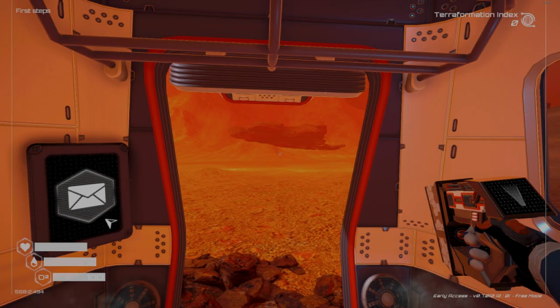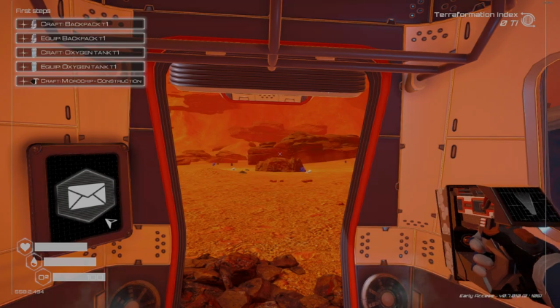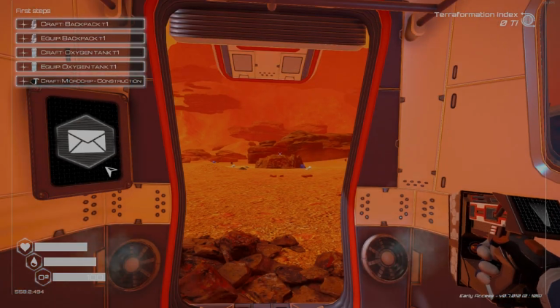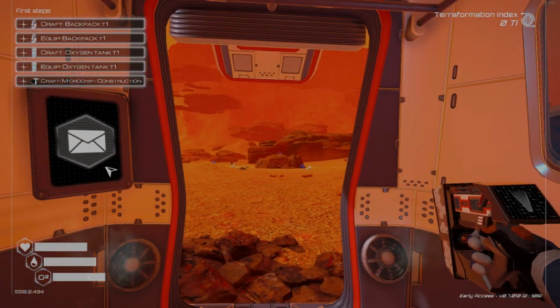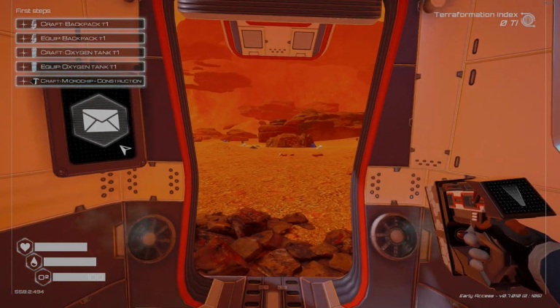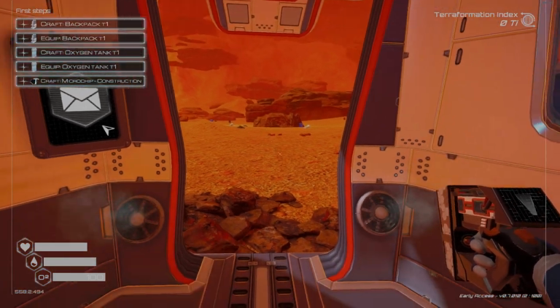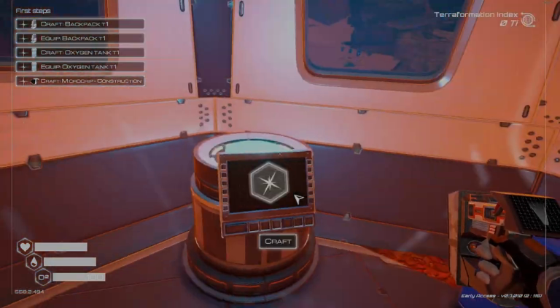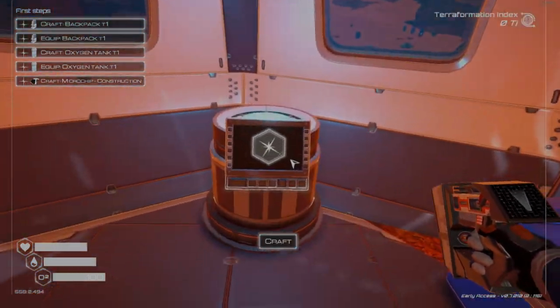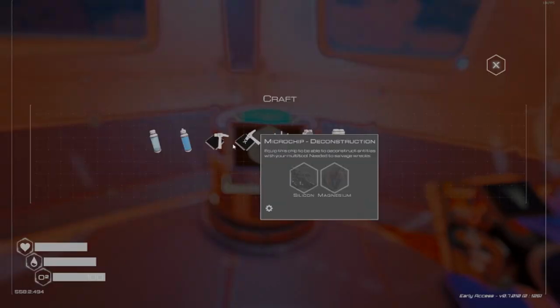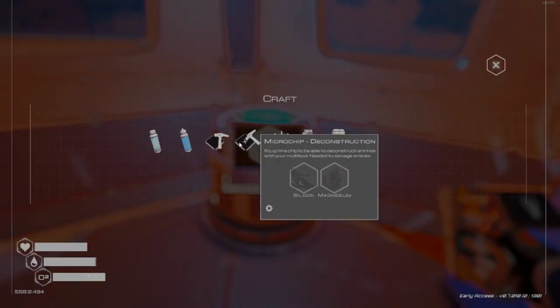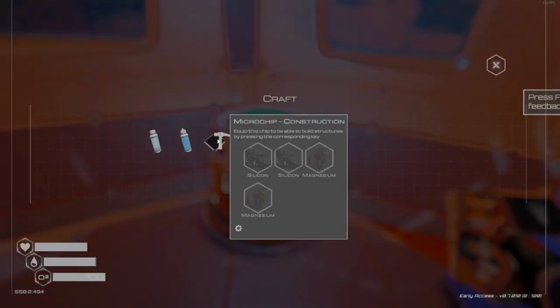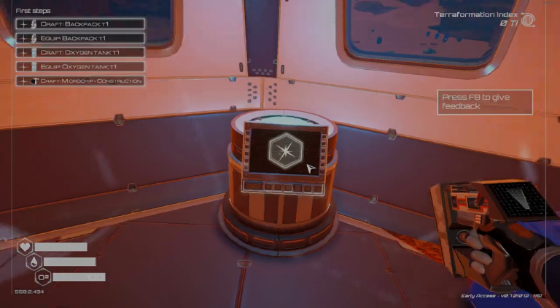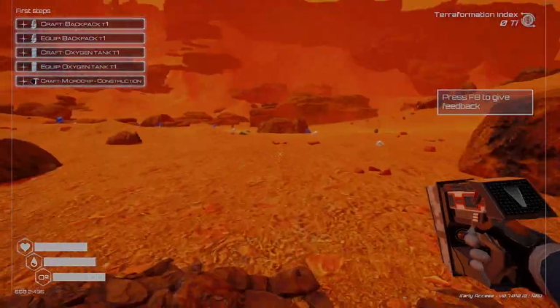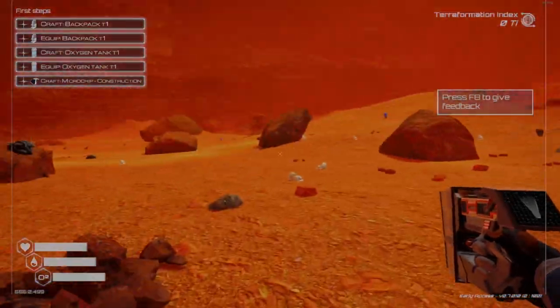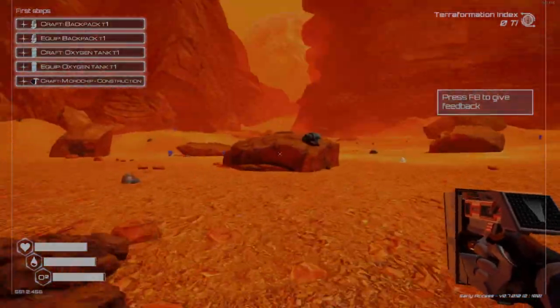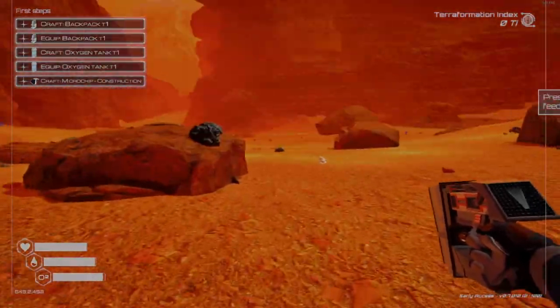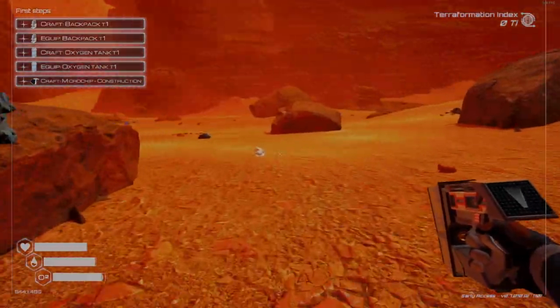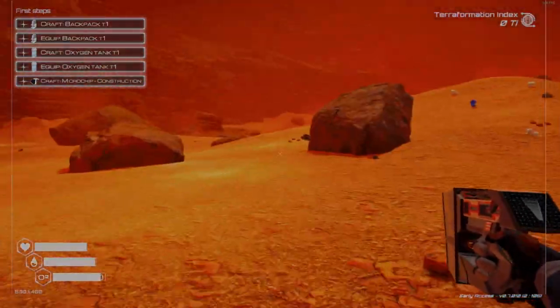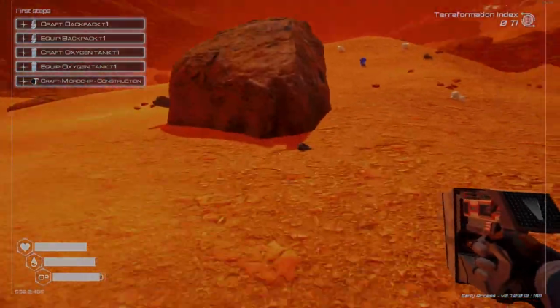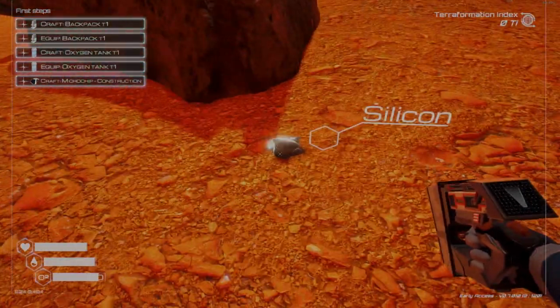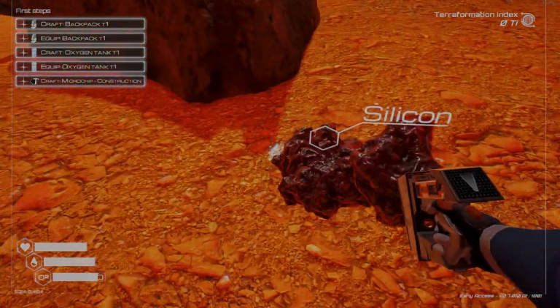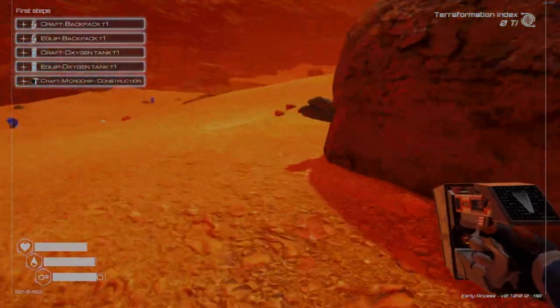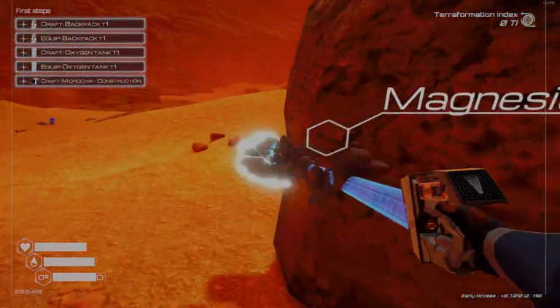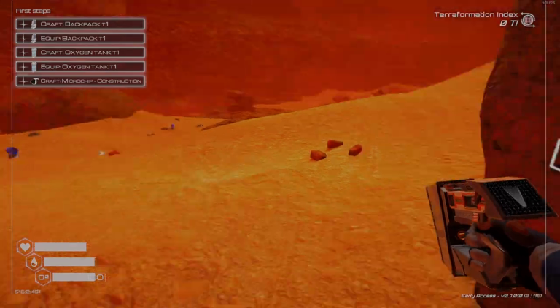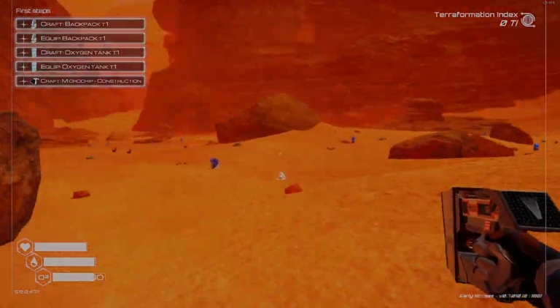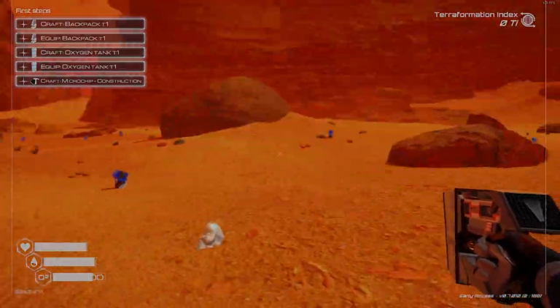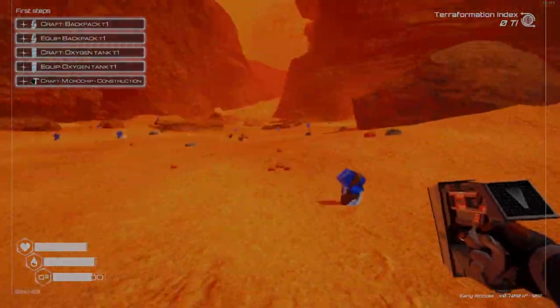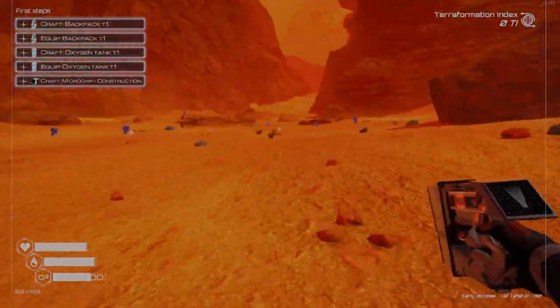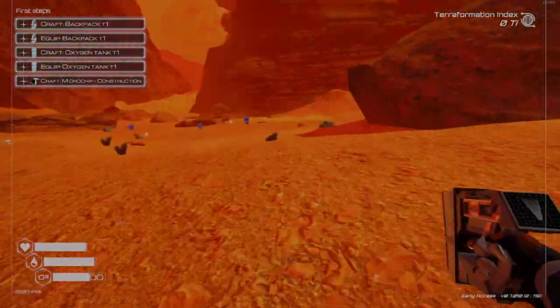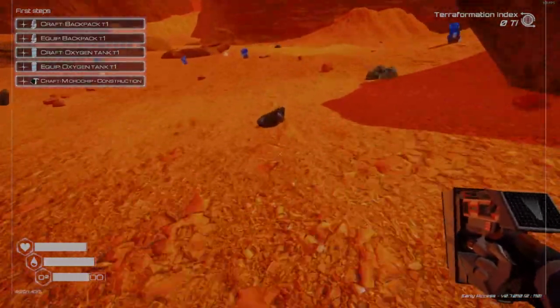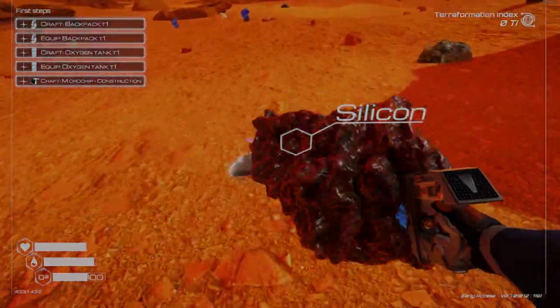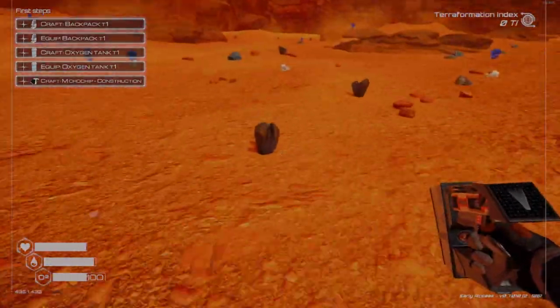Hi everyone, welcome back to the Planet Crafter. On today's episode I'm going to show you how to get to the grey box which has all the blueprints inside.